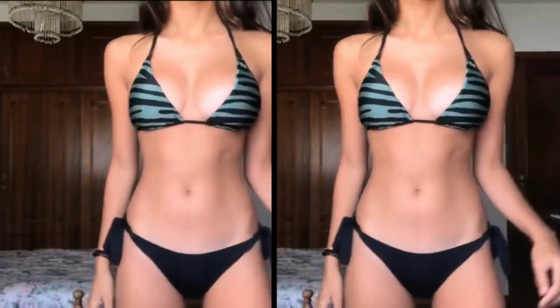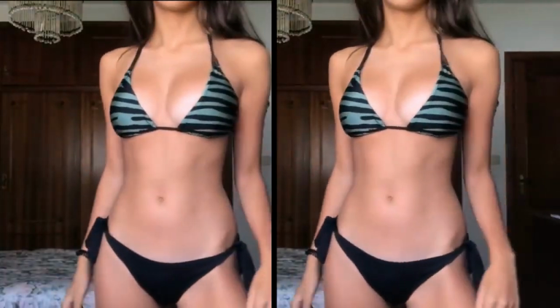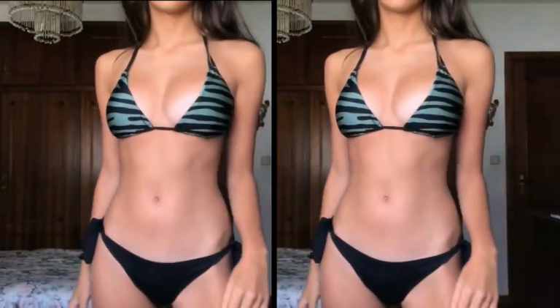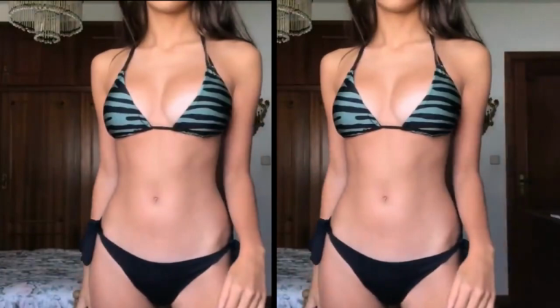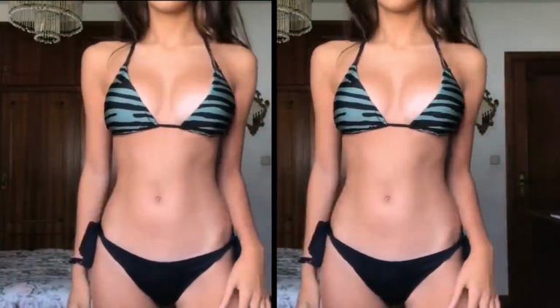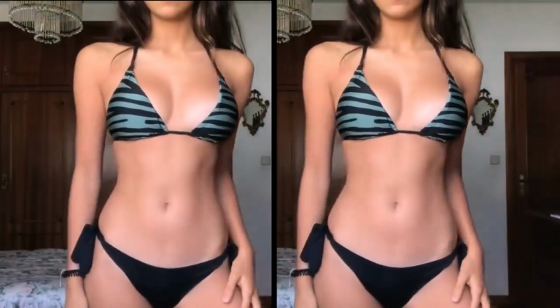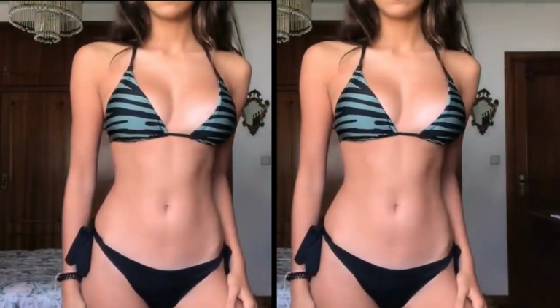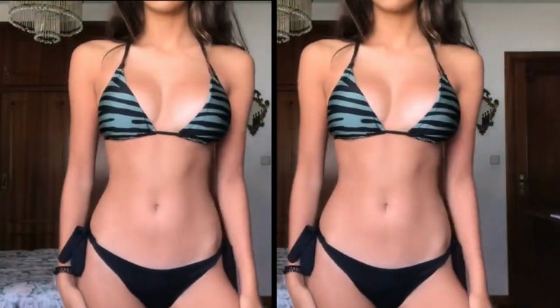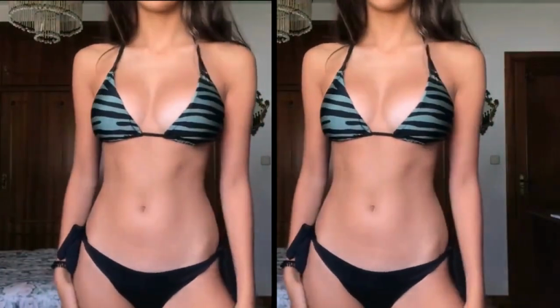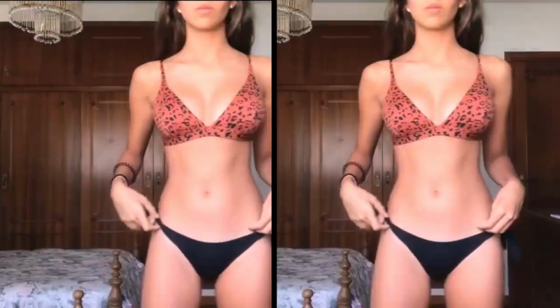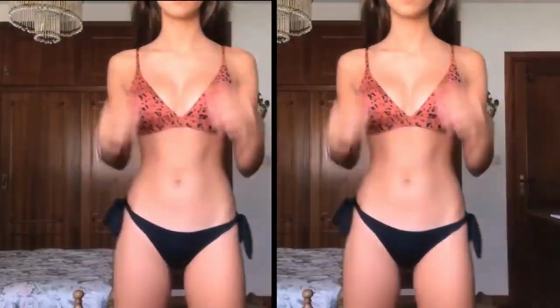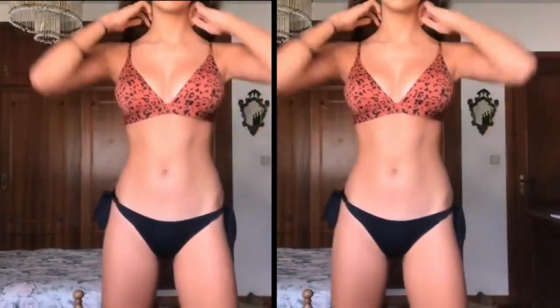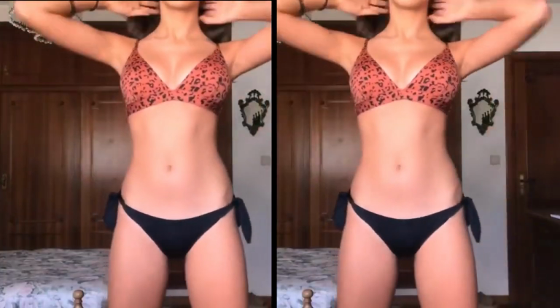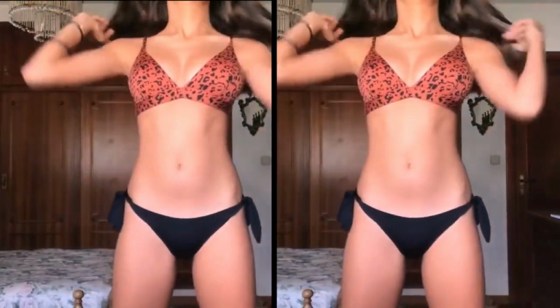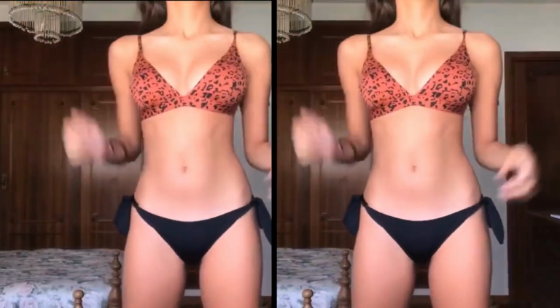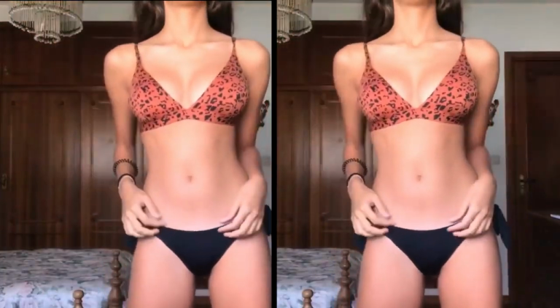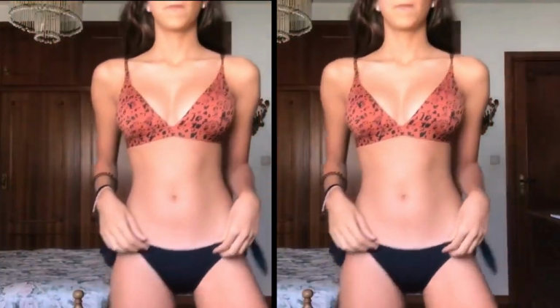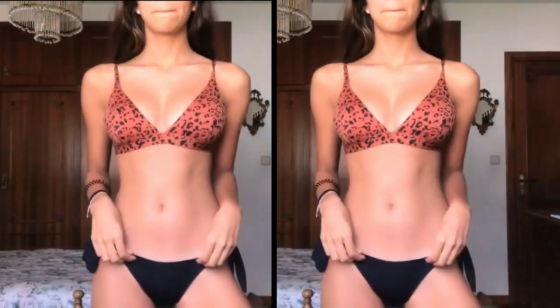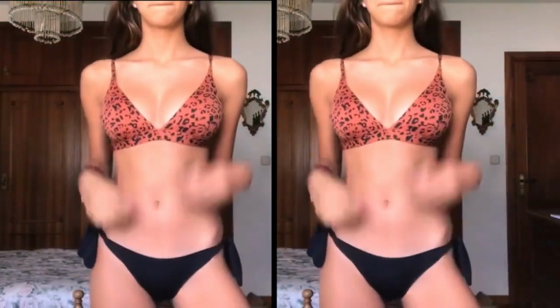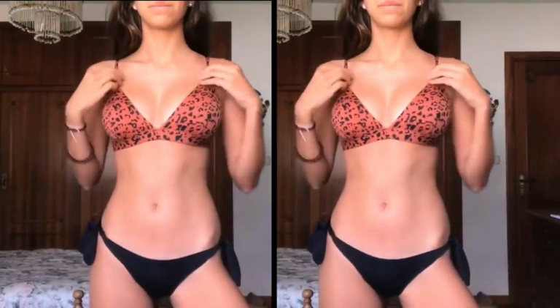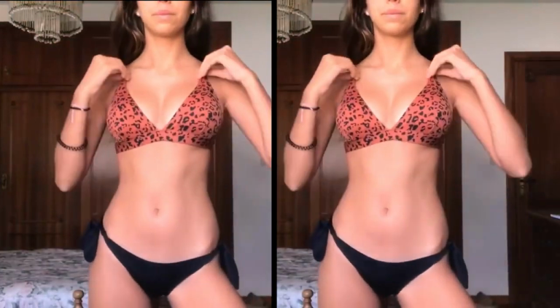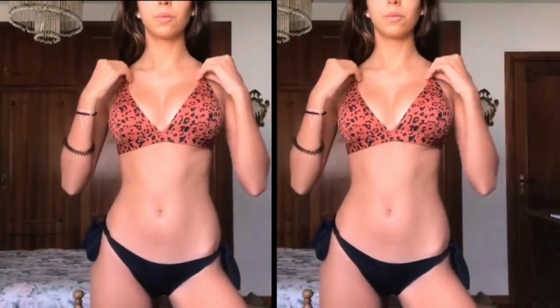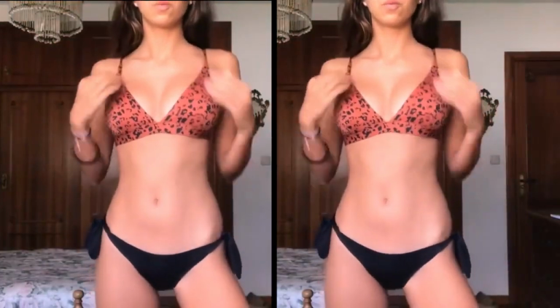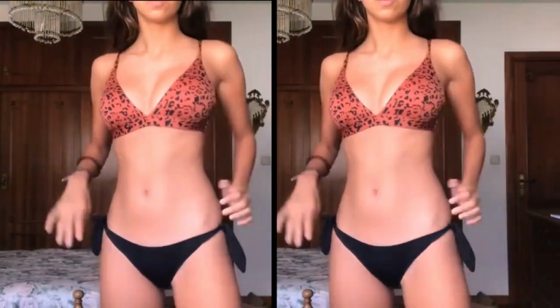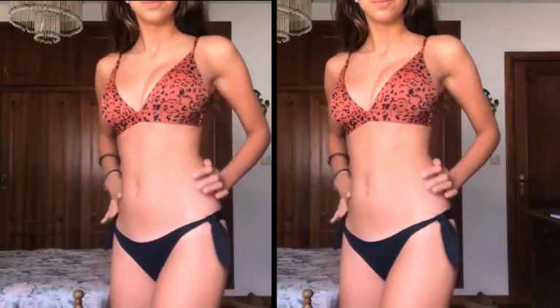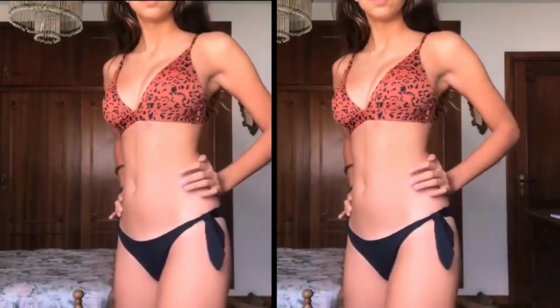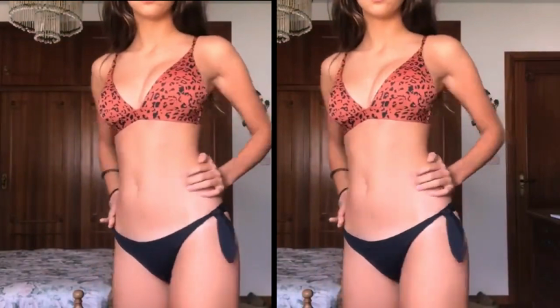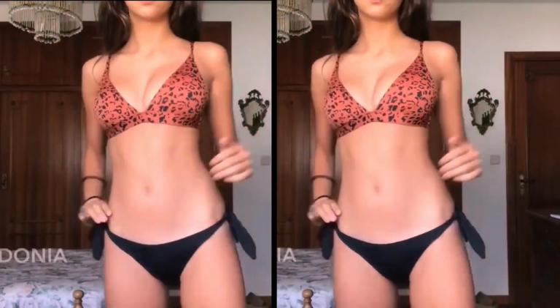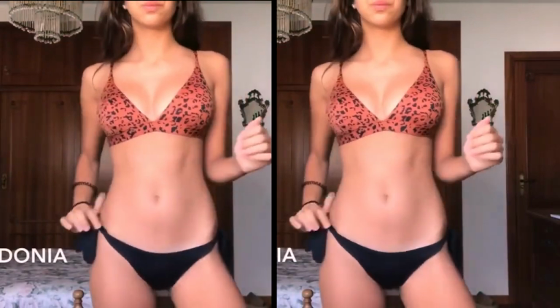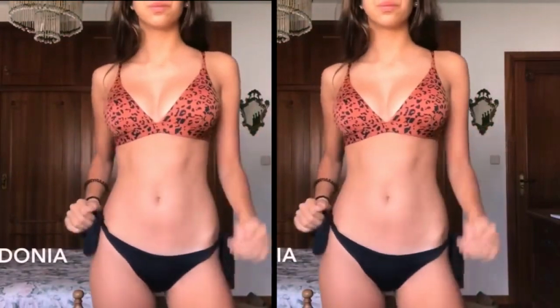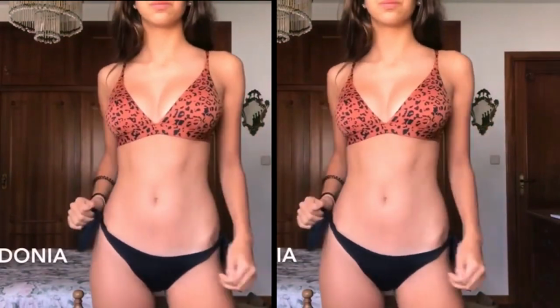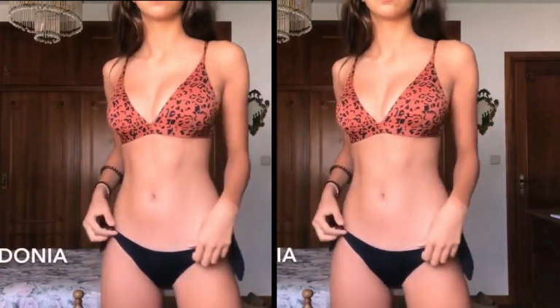I forgot to mention, but the other bikini and this bikini are from the same store — Catedonia. I really like the bottoms from there.